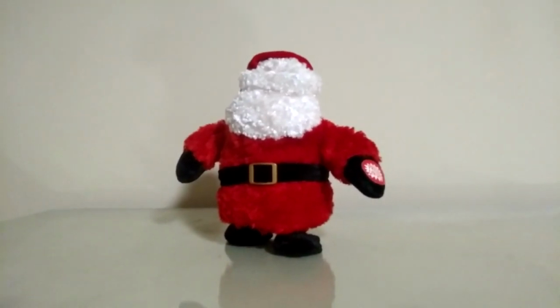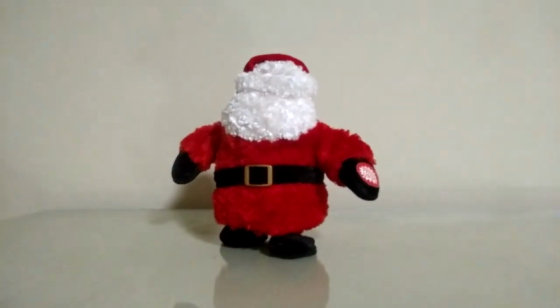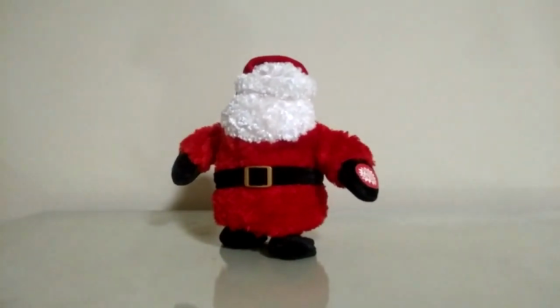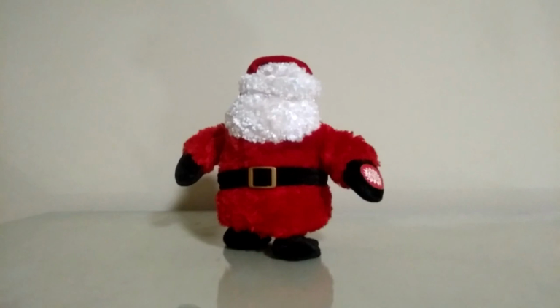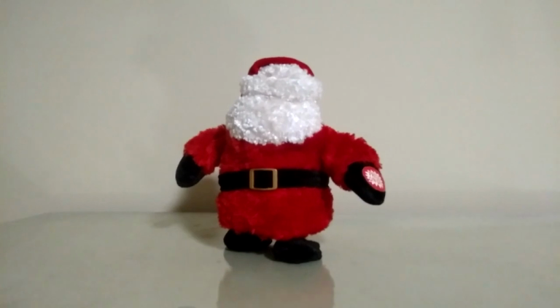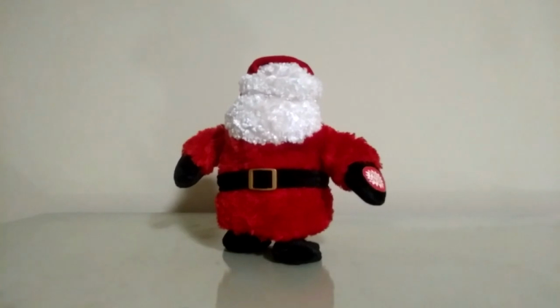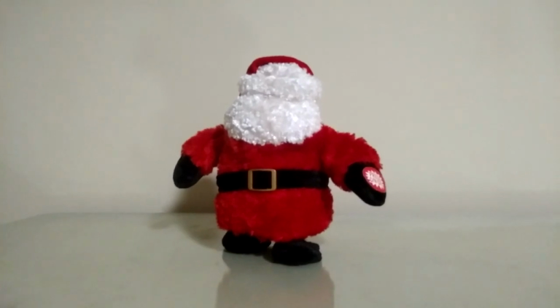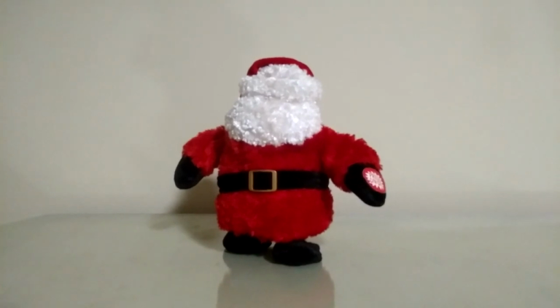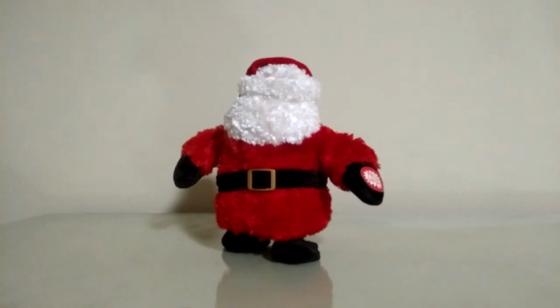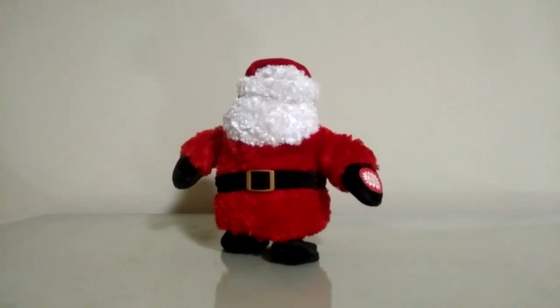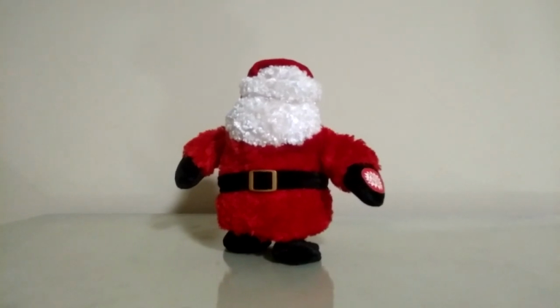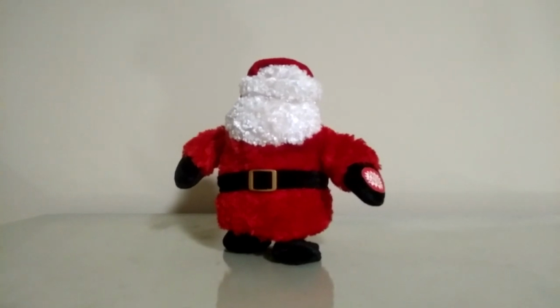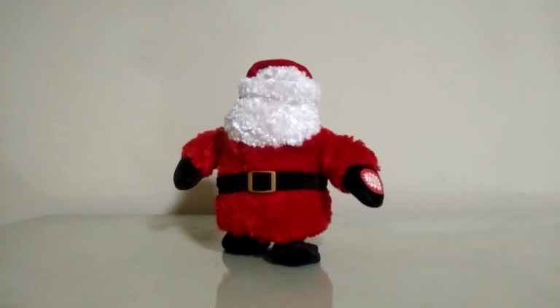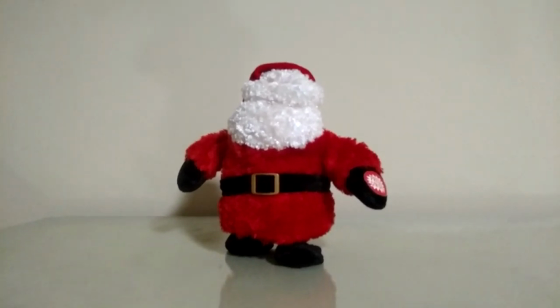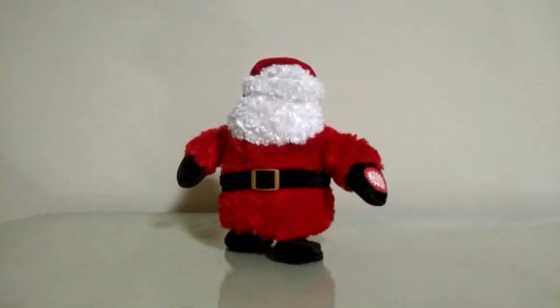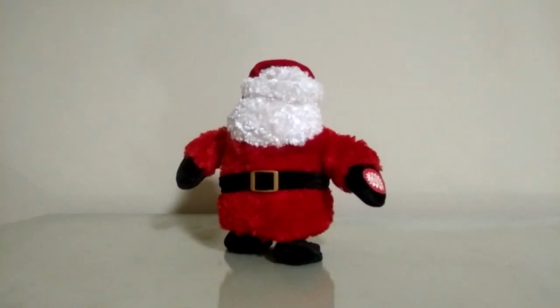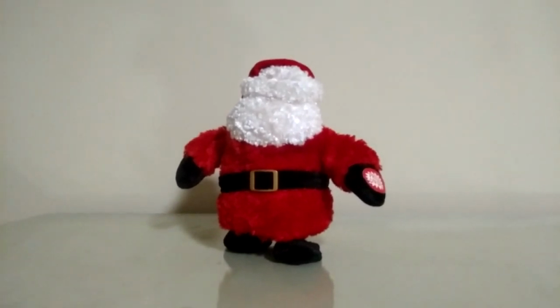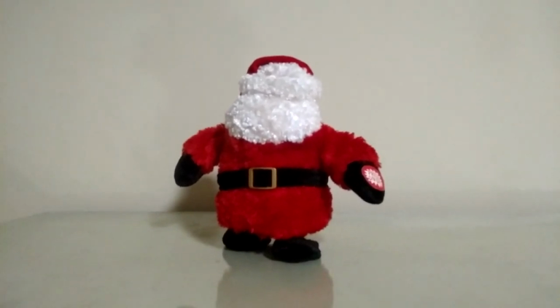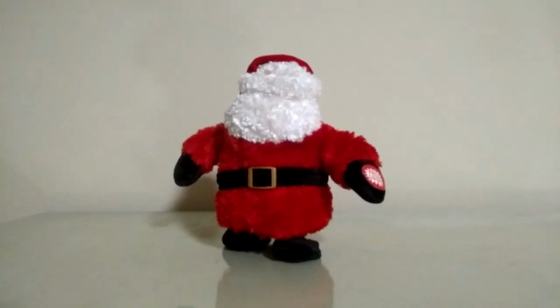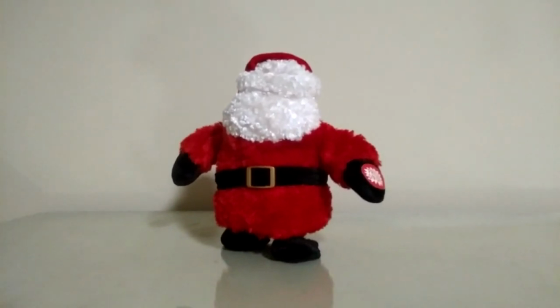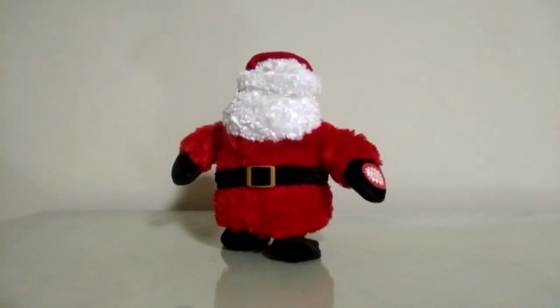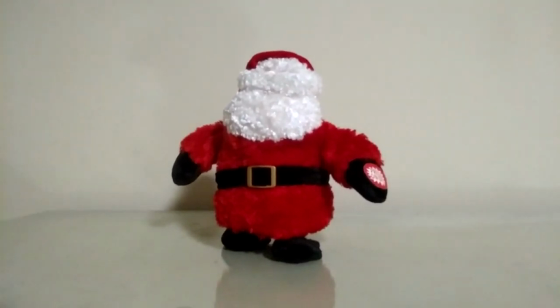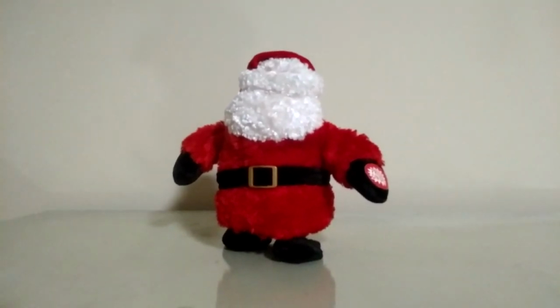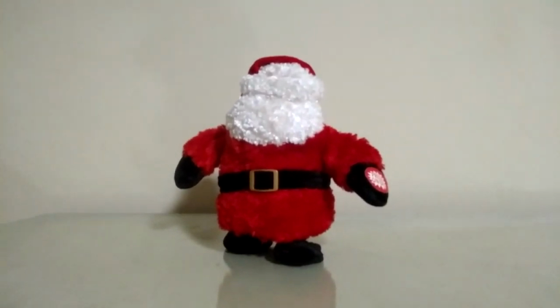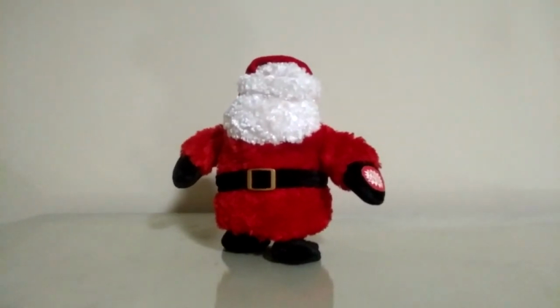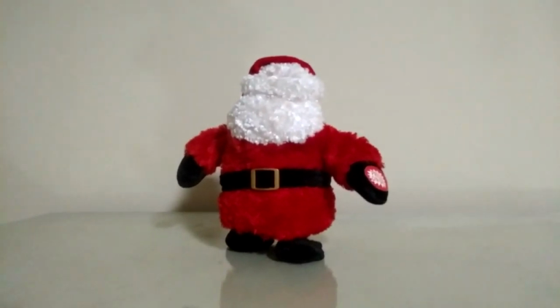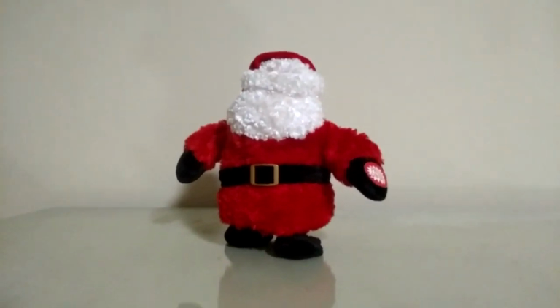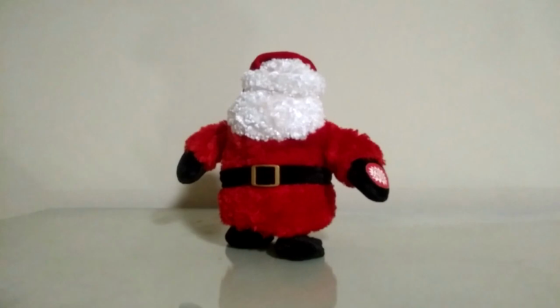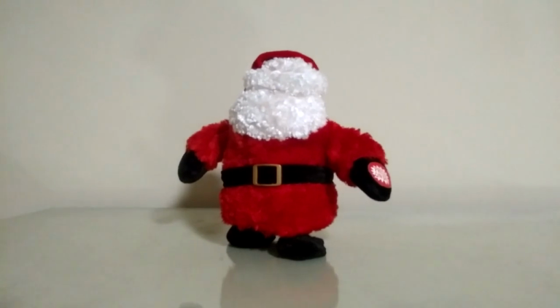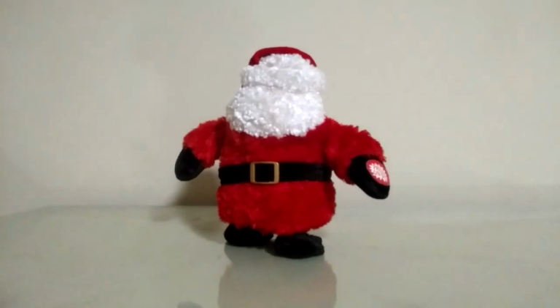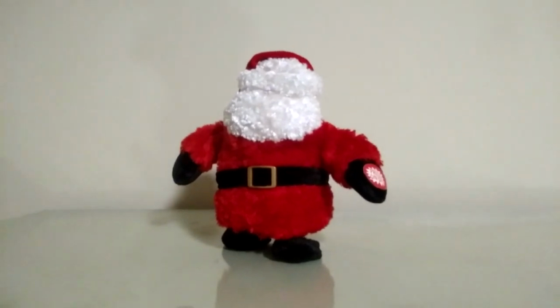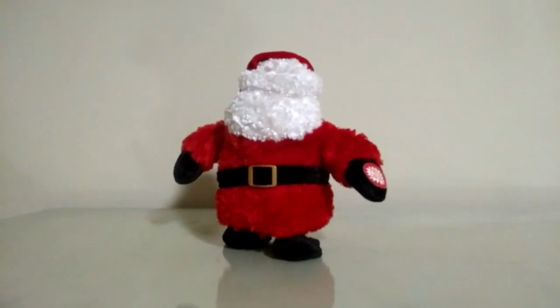But yeah, this guy pretty much does the chicken dance — or at least flaps his arms and walks around — while he plays Santa Claus Is Coming to Town.